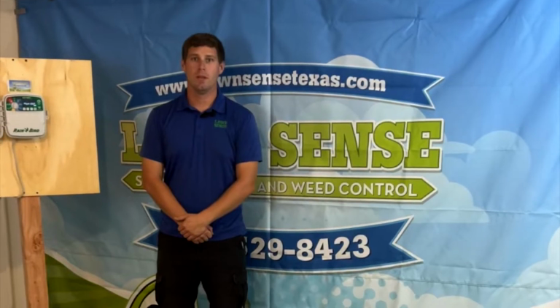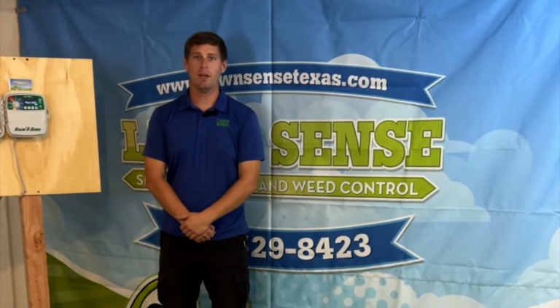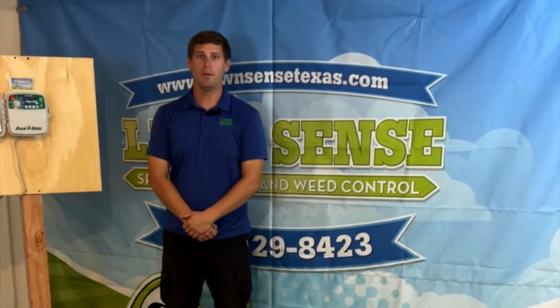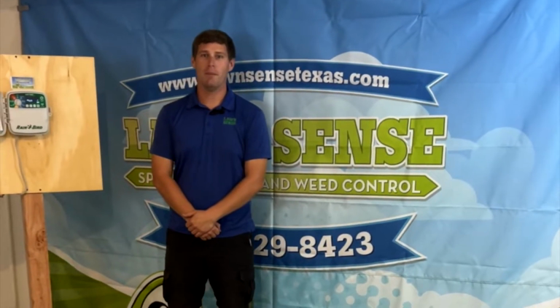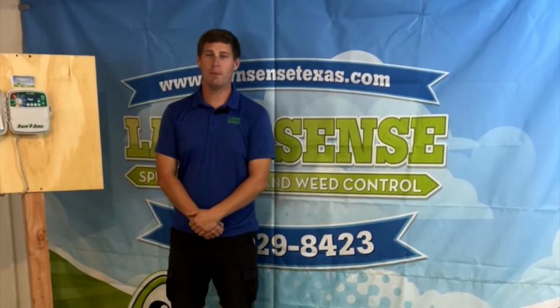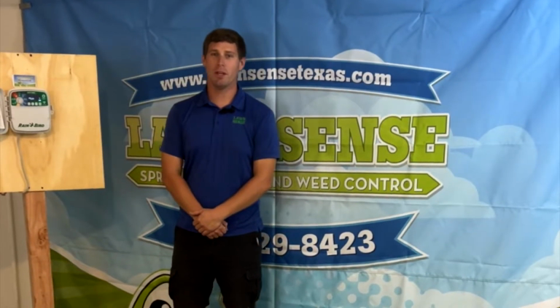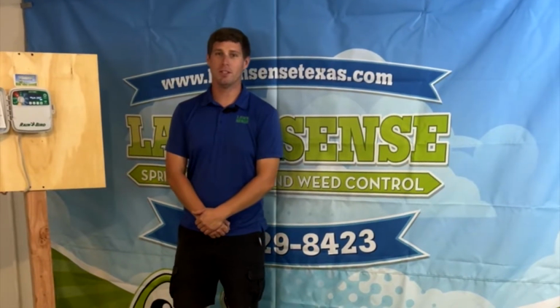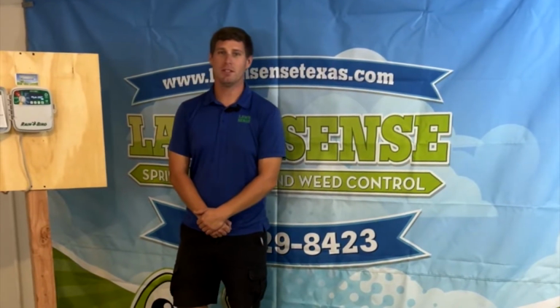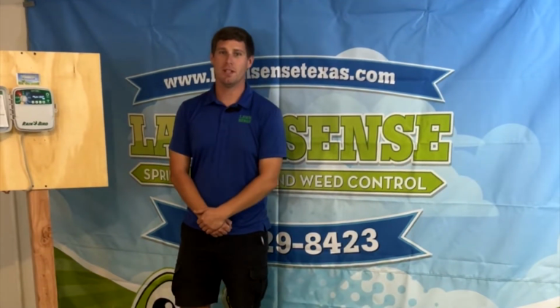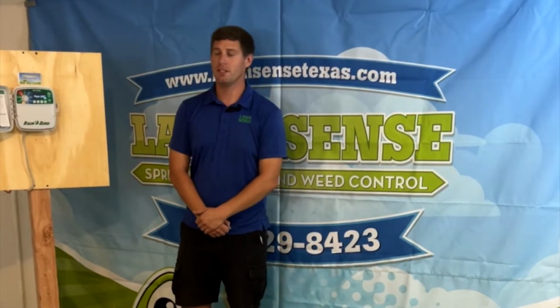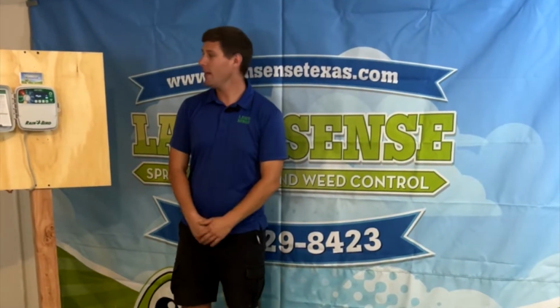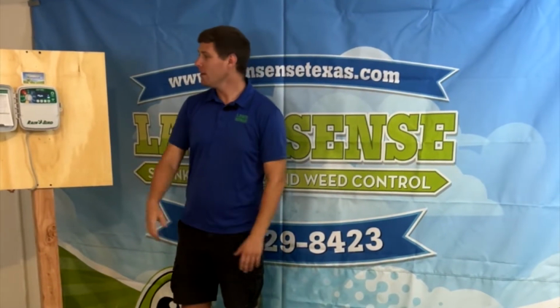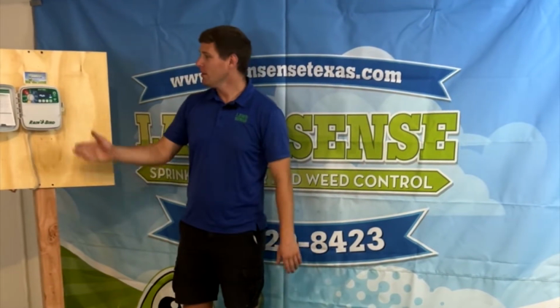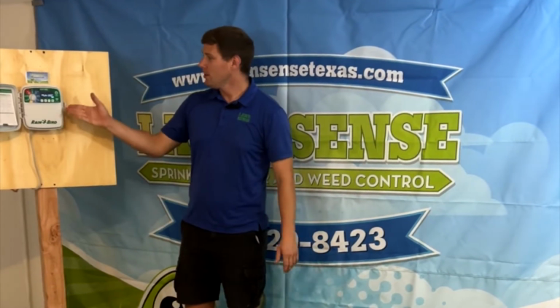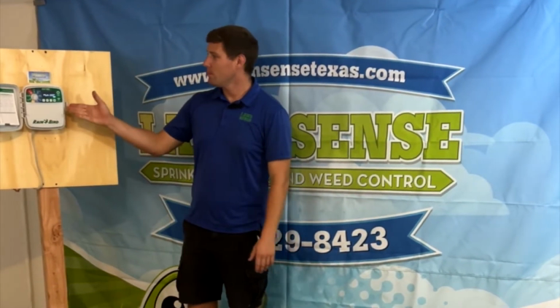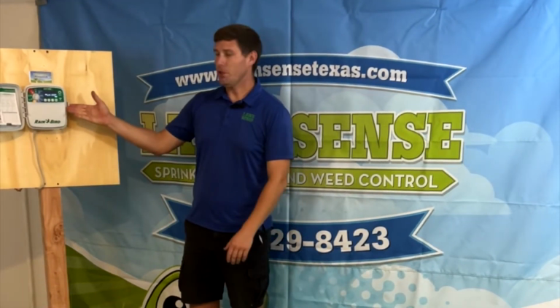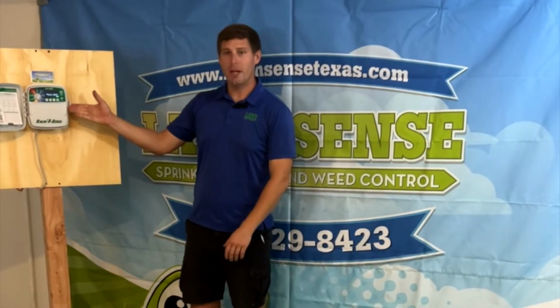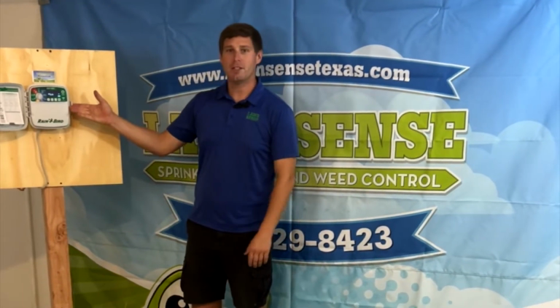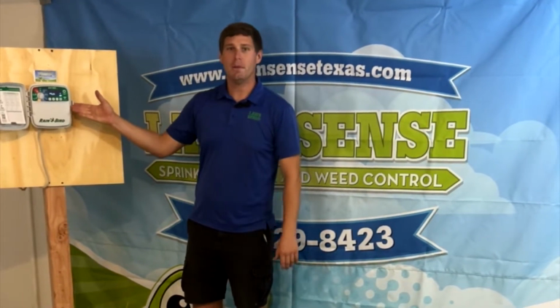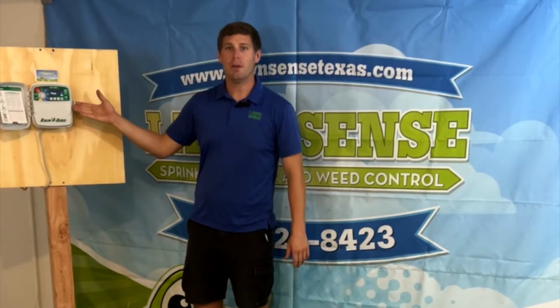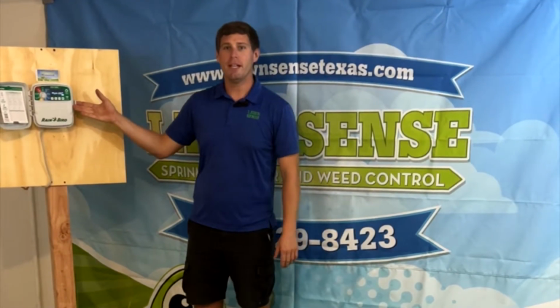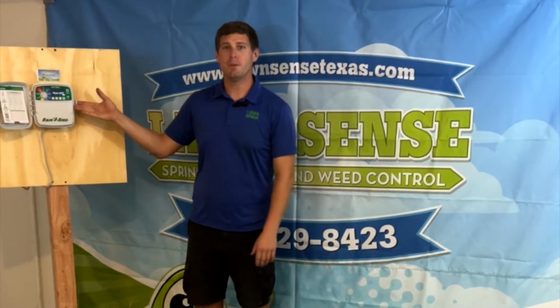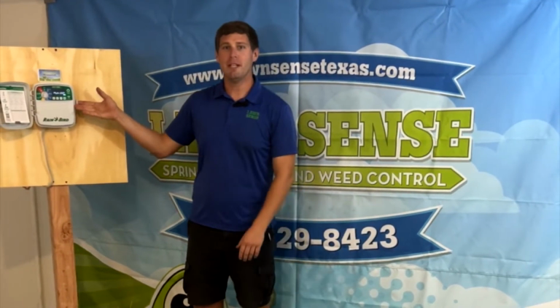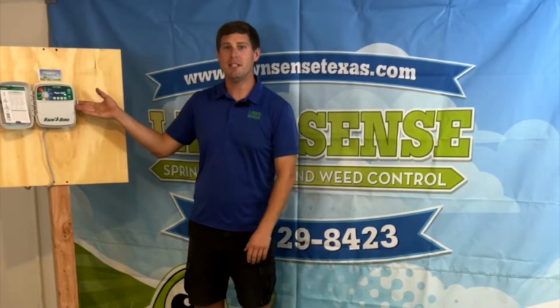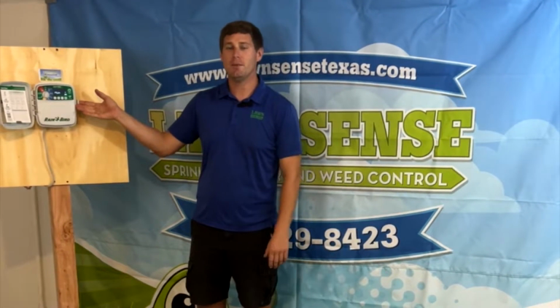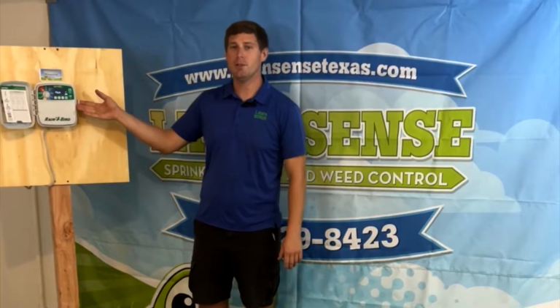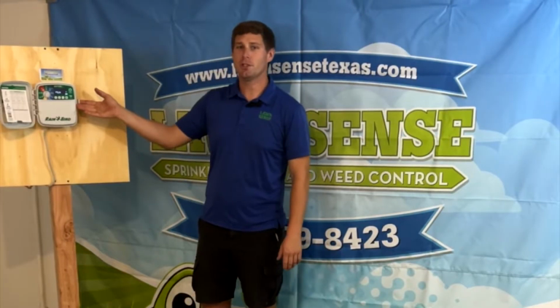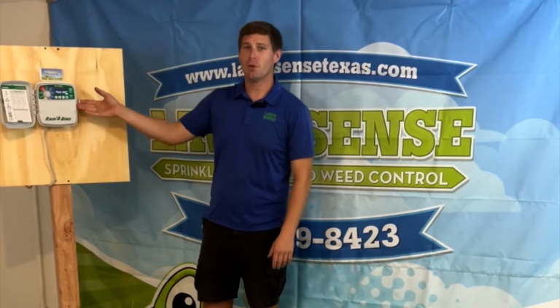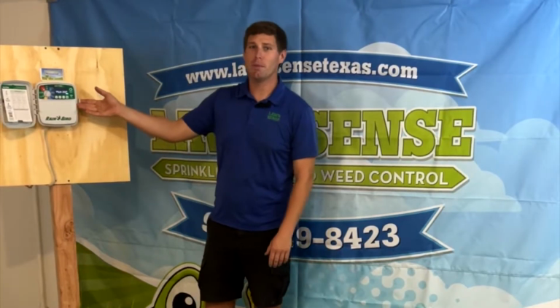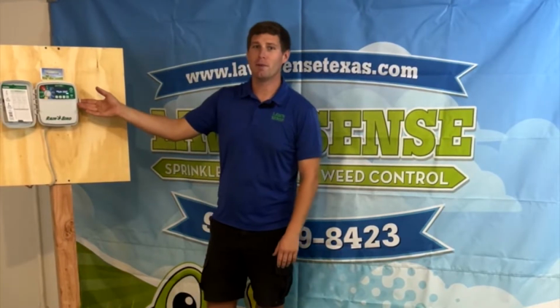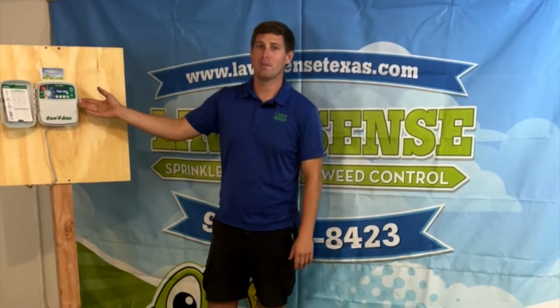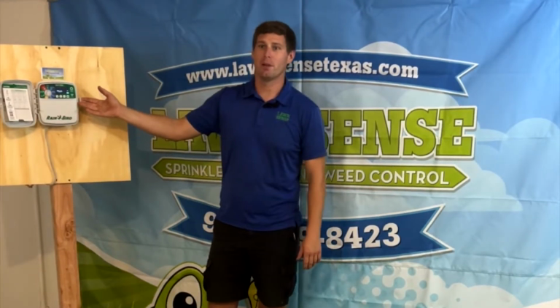Hello, I'm Ben with Lawn Sense, and today I'm going to show you how to set up your ESP-TM2 controller by Rainbird.